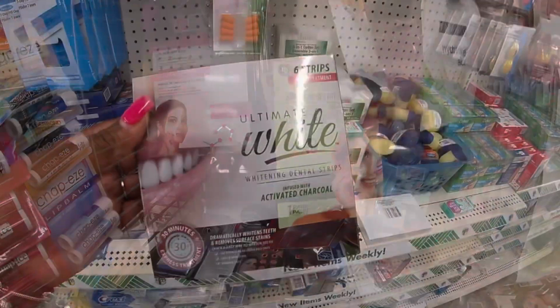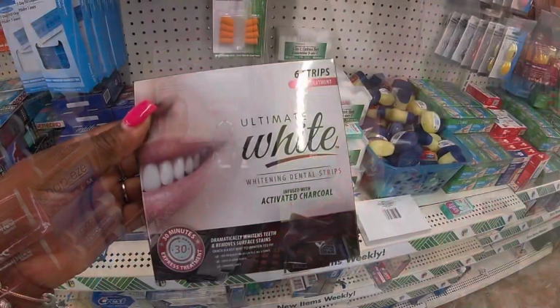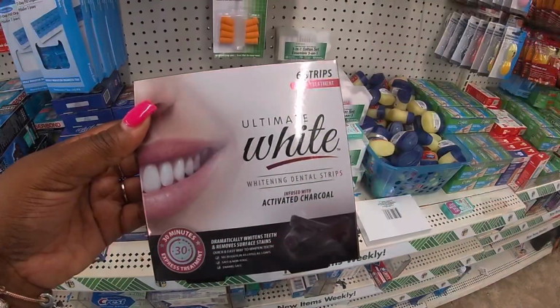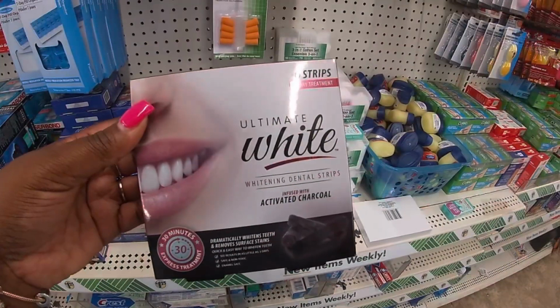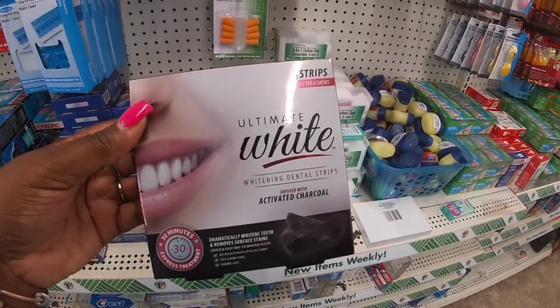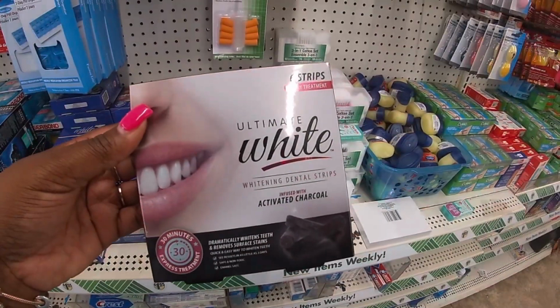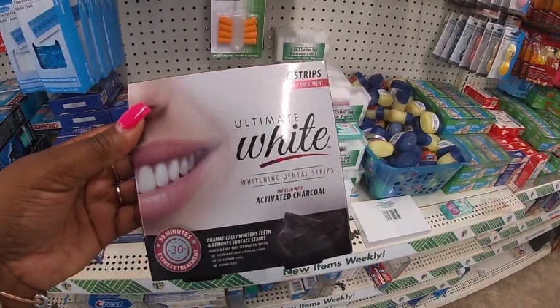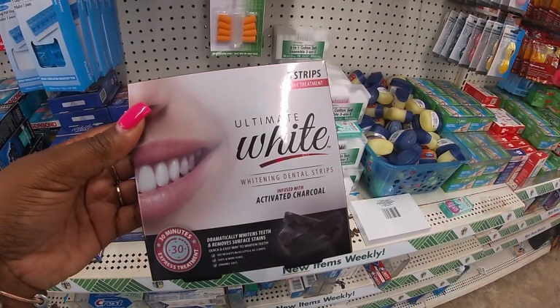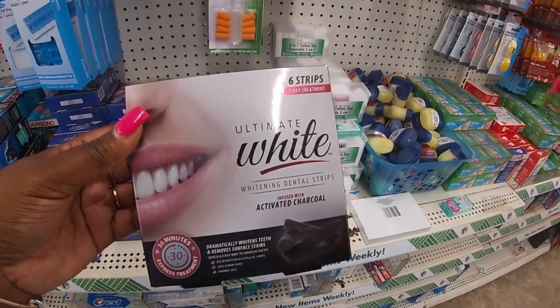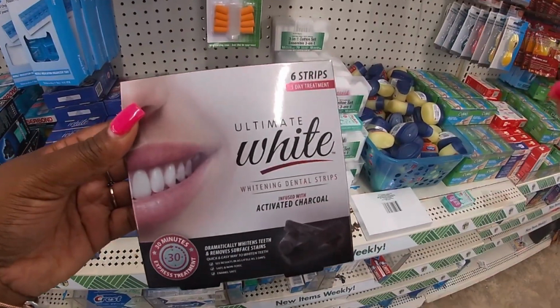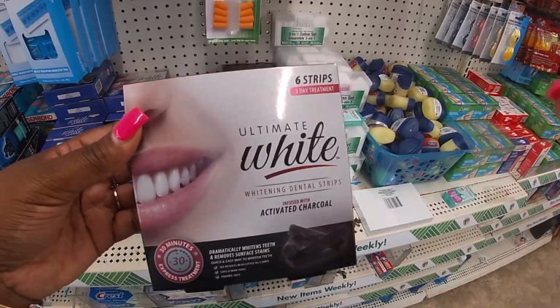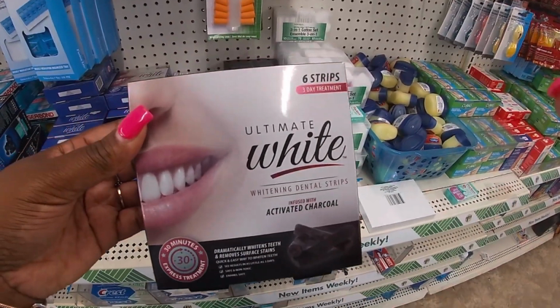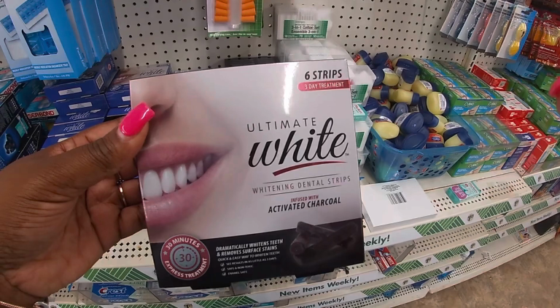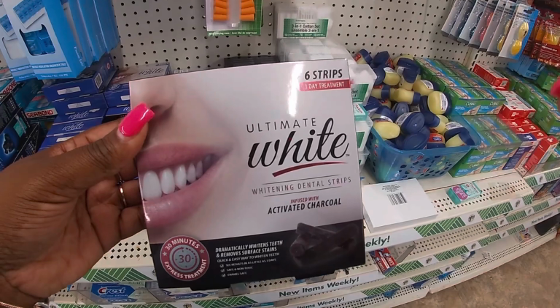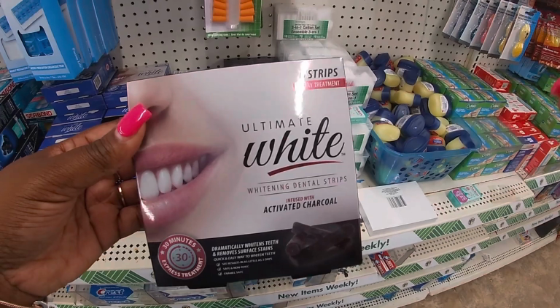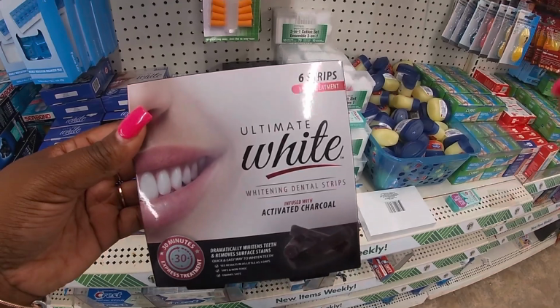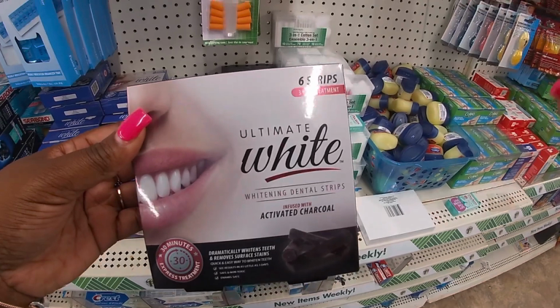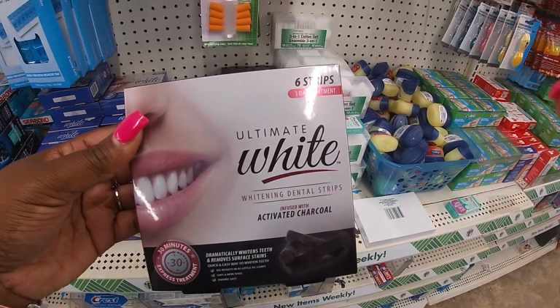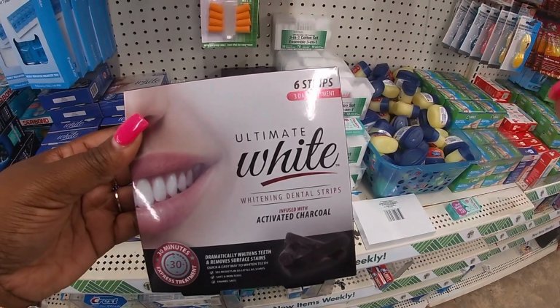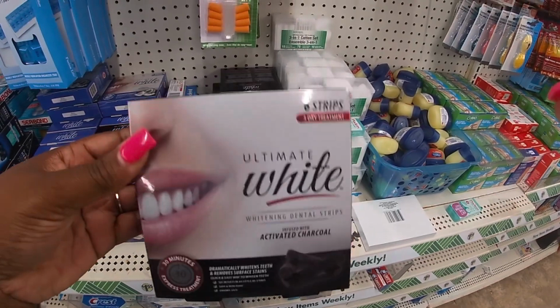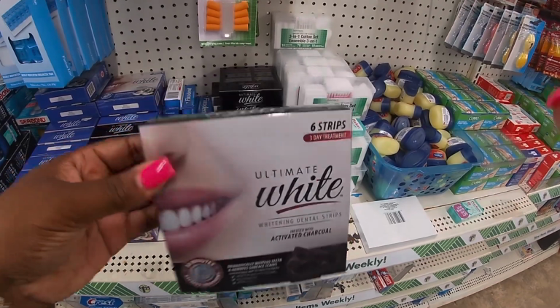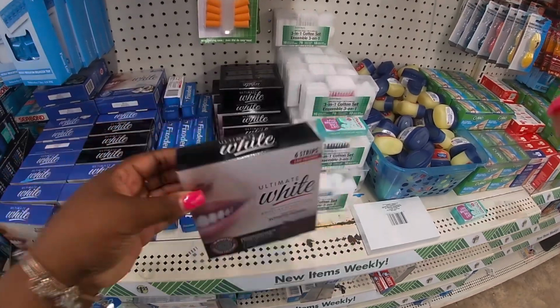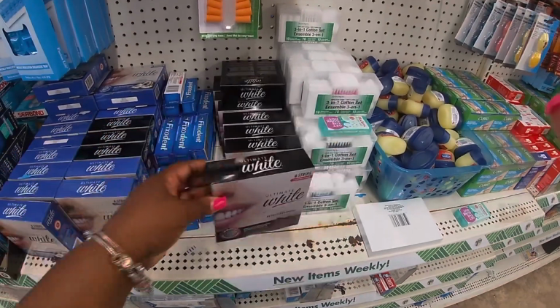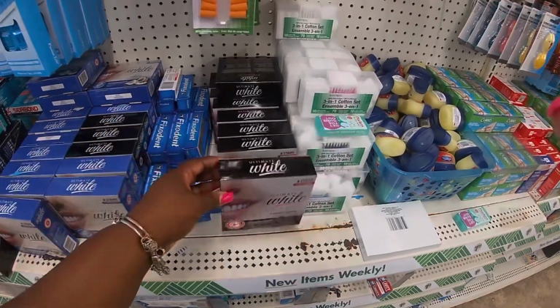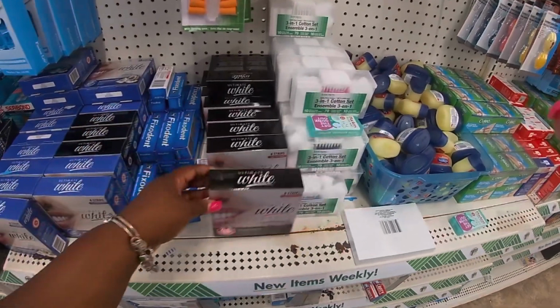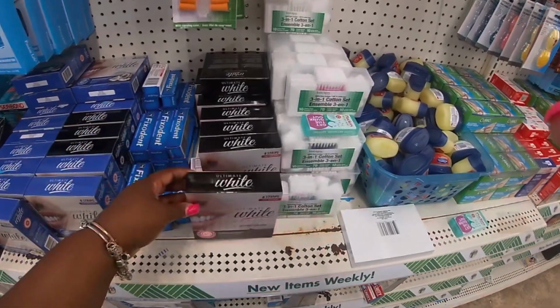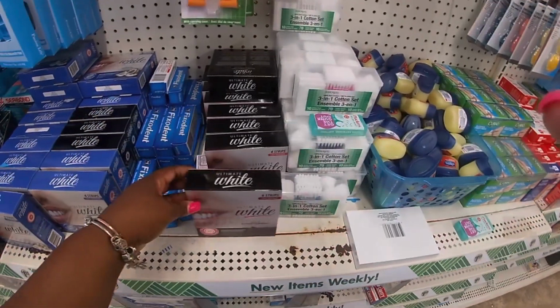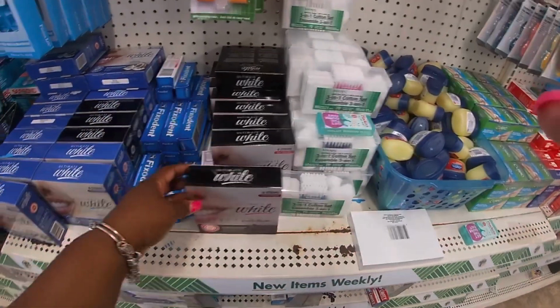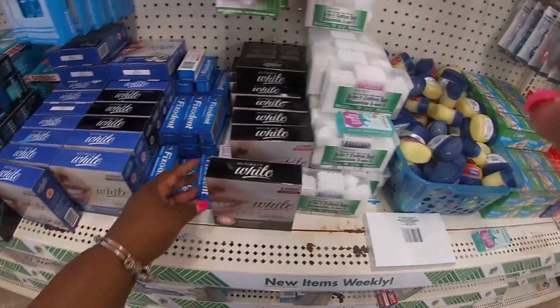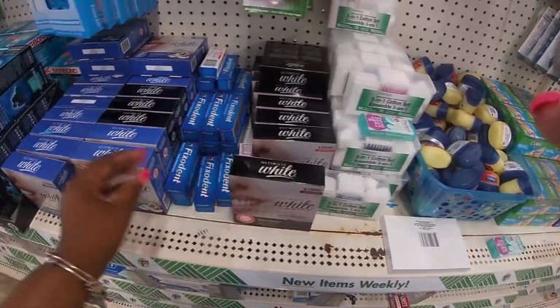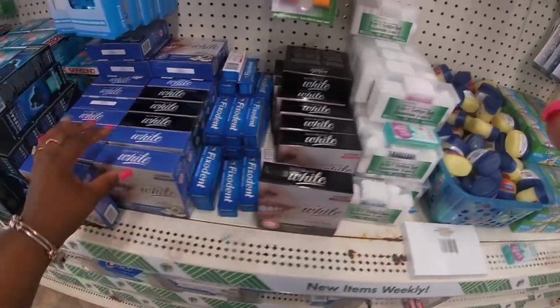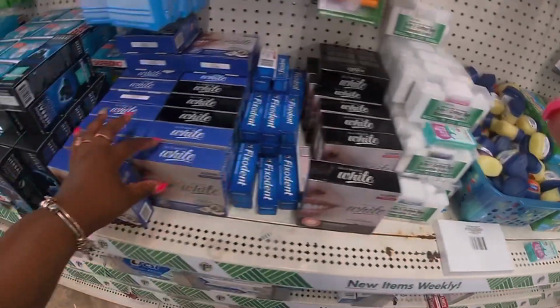Ultimate White dental strips — six strips, three-day treatment. And they have this one too.